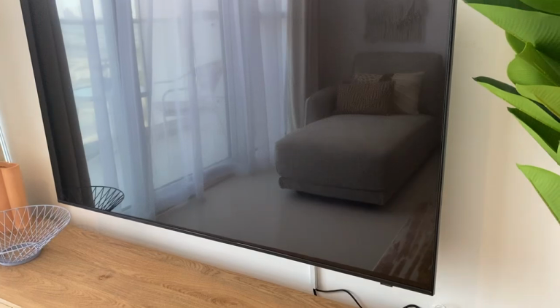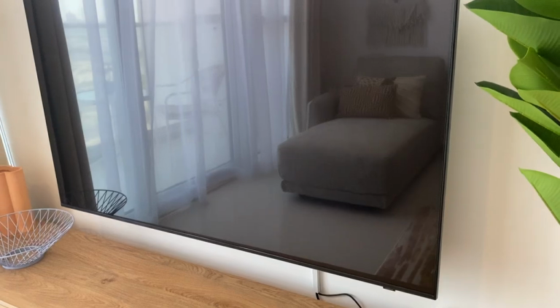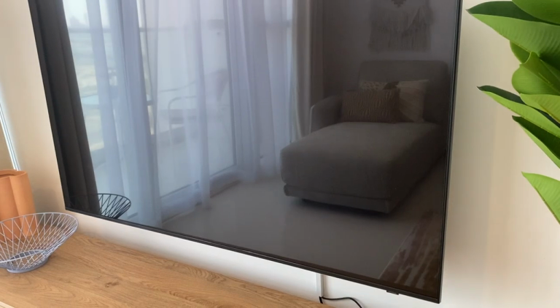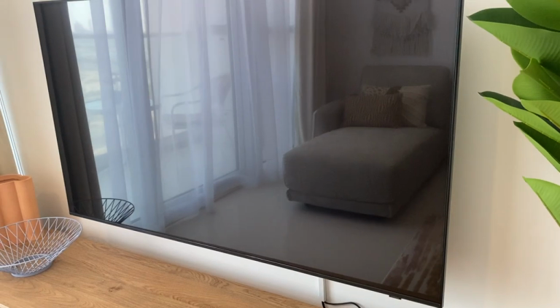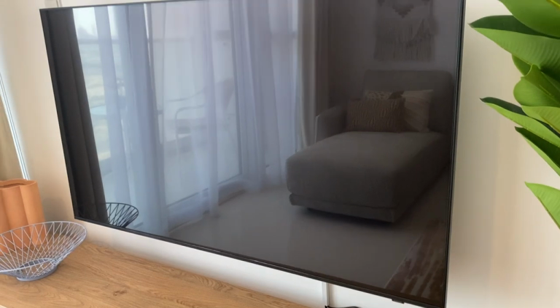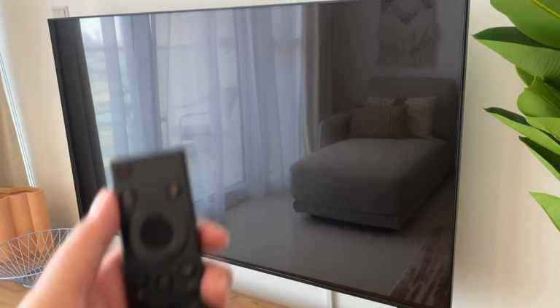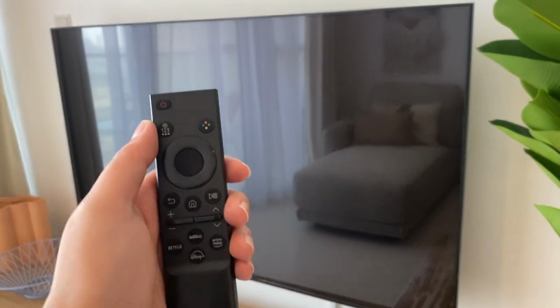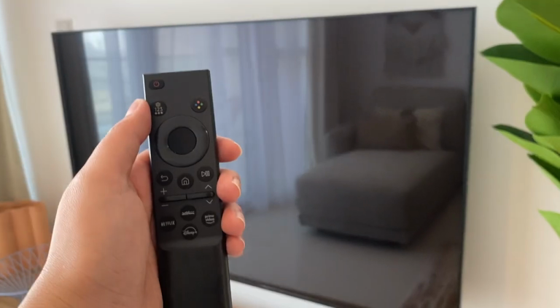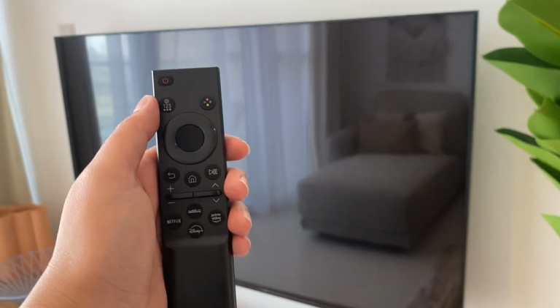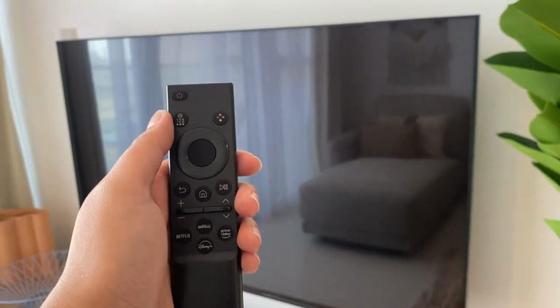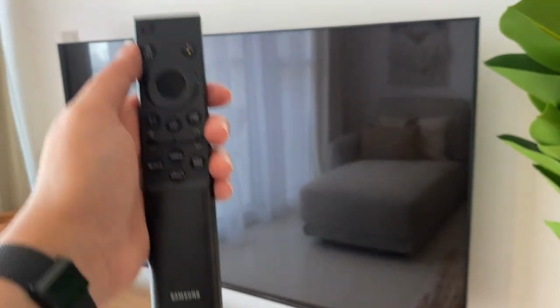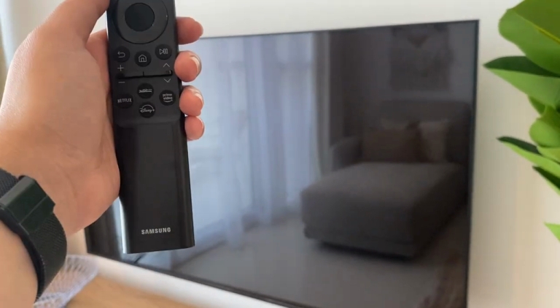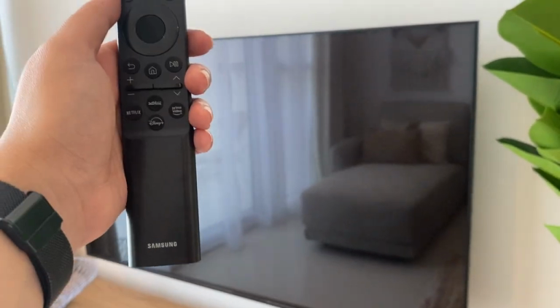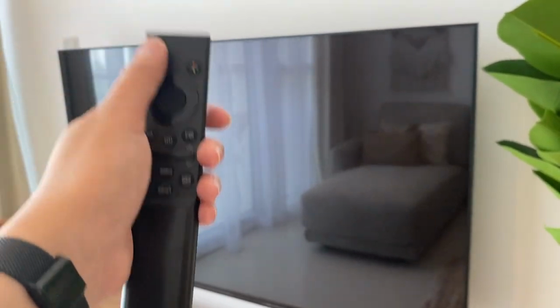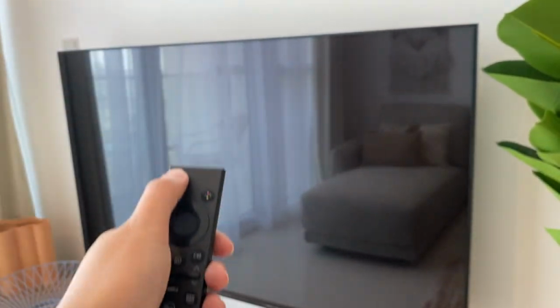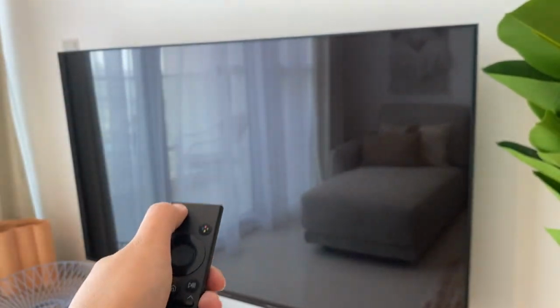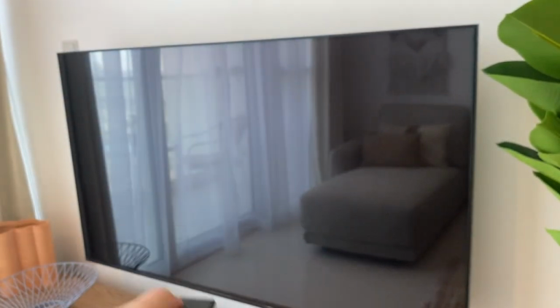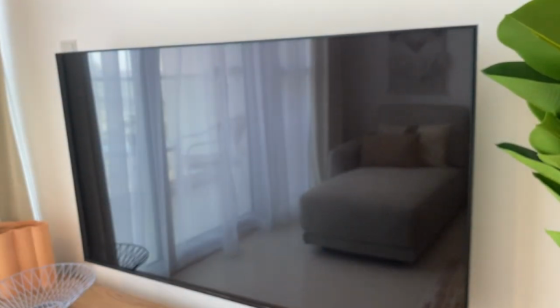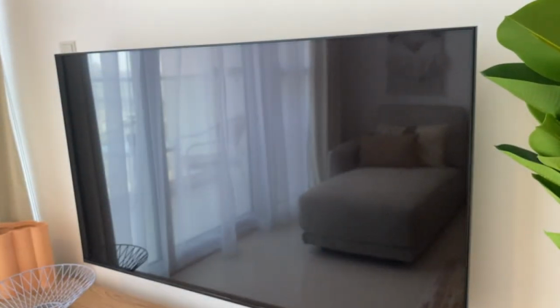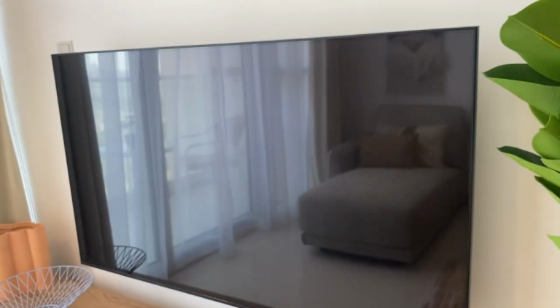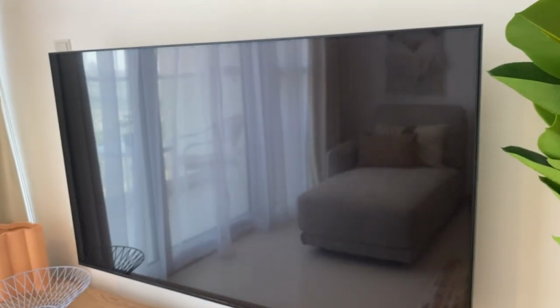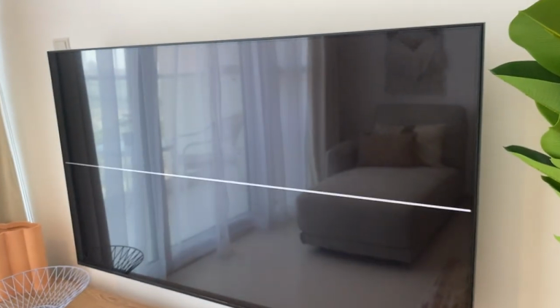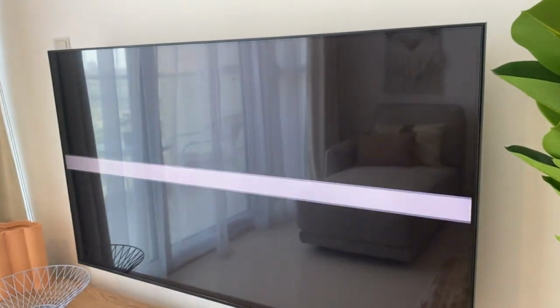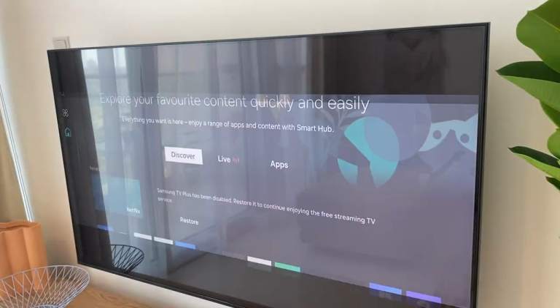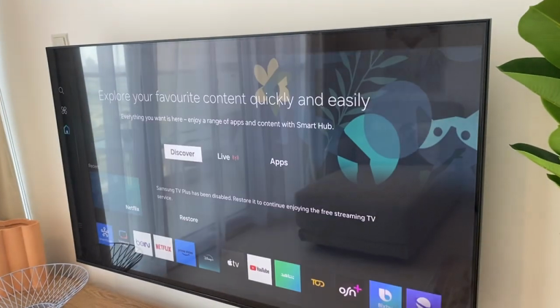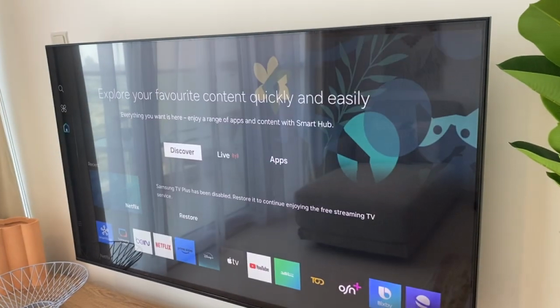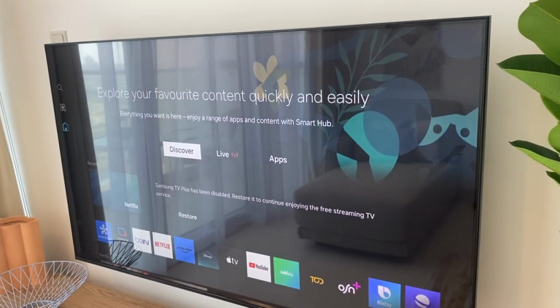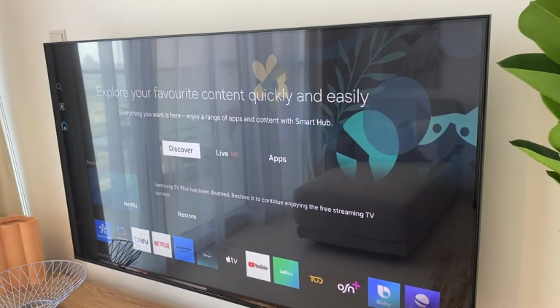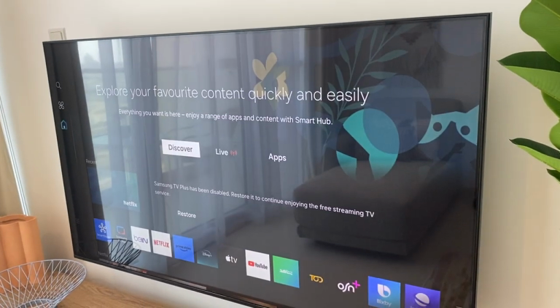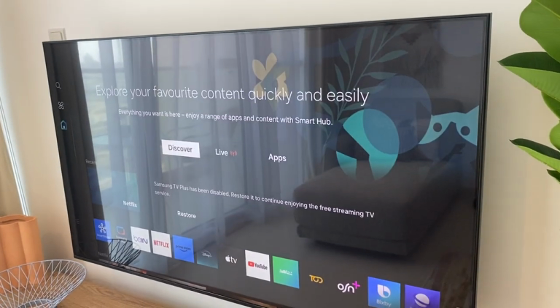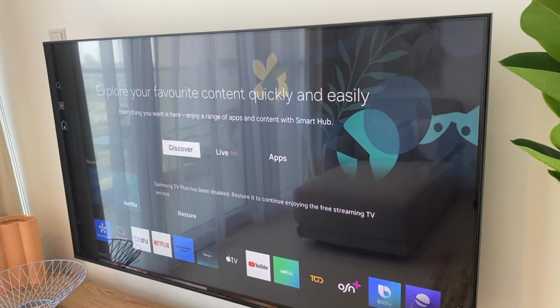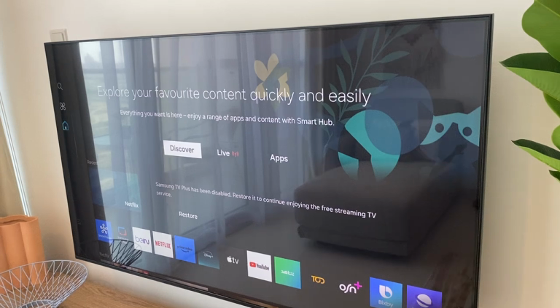To use the TV, use this remote and press the power button to turn on. Wait for the TV to load.